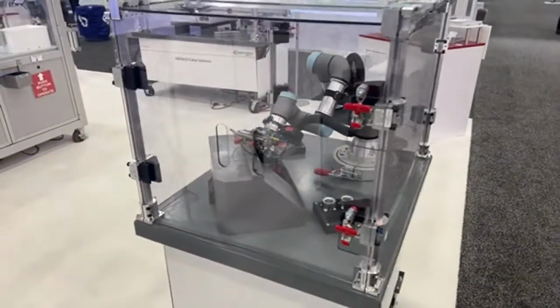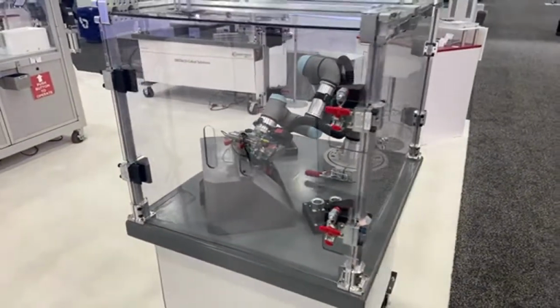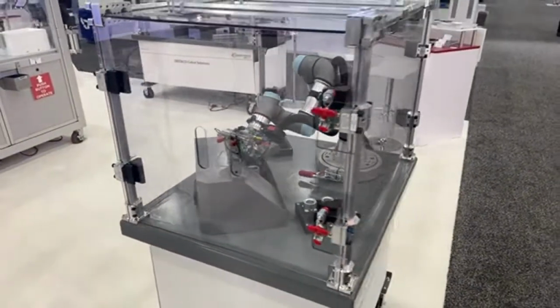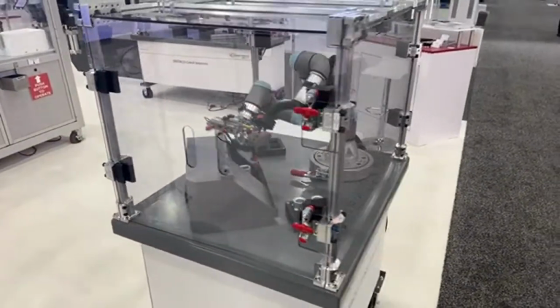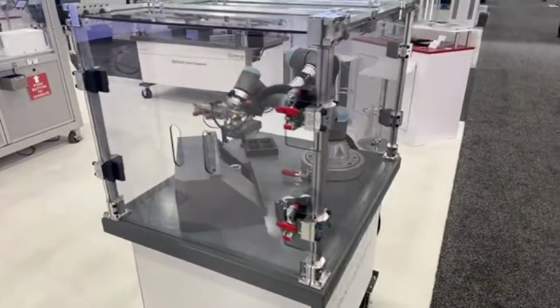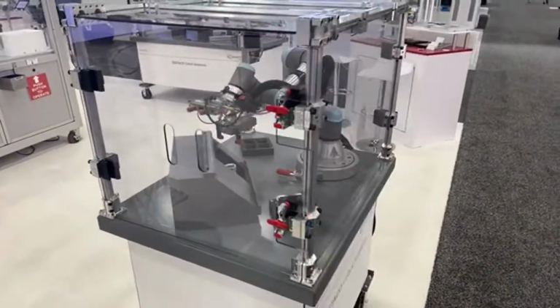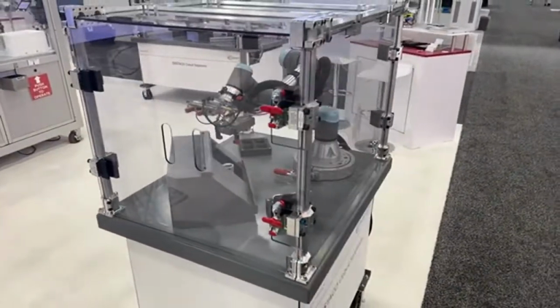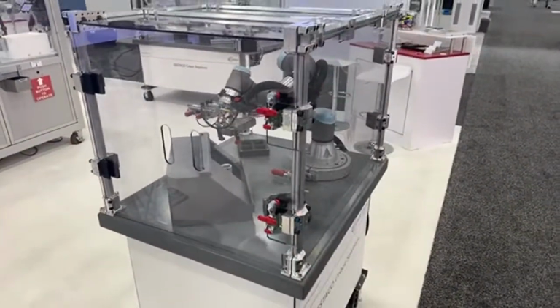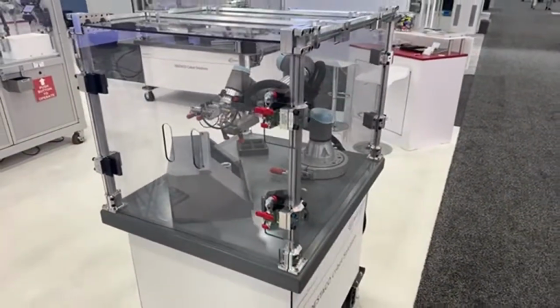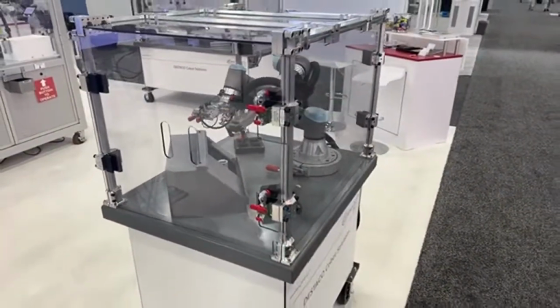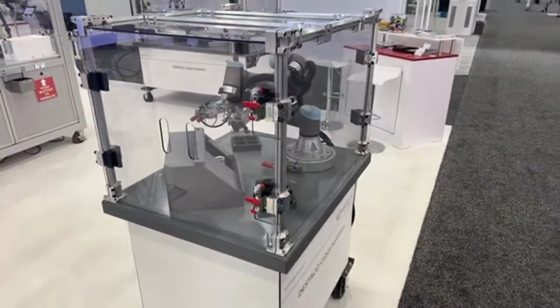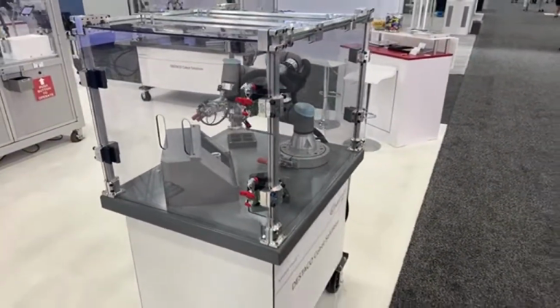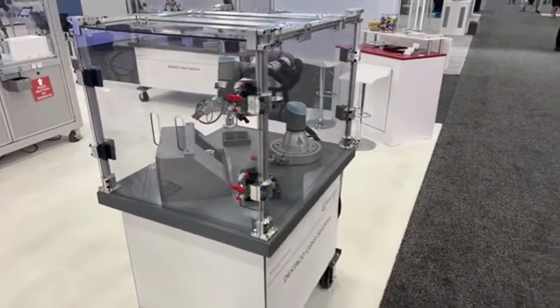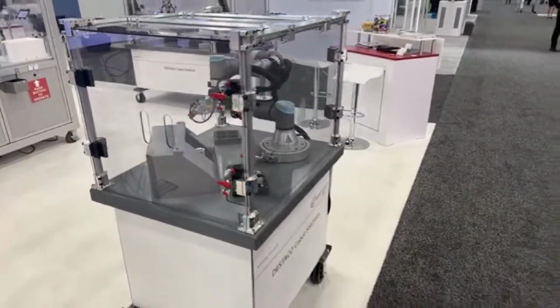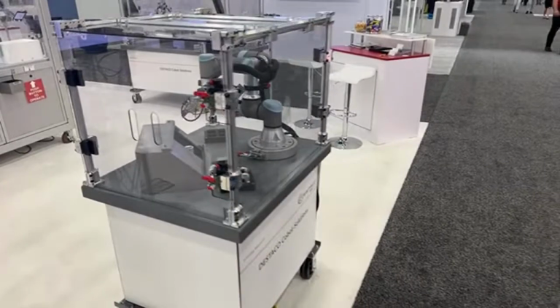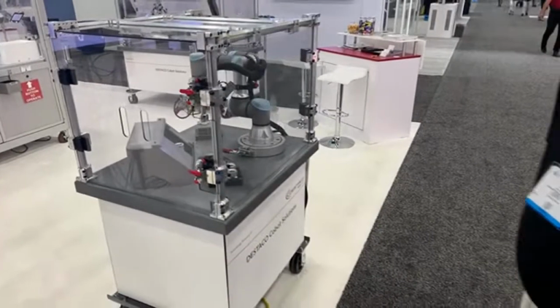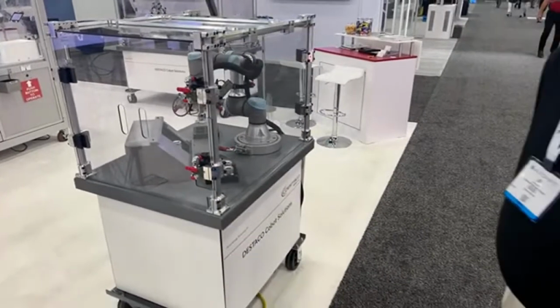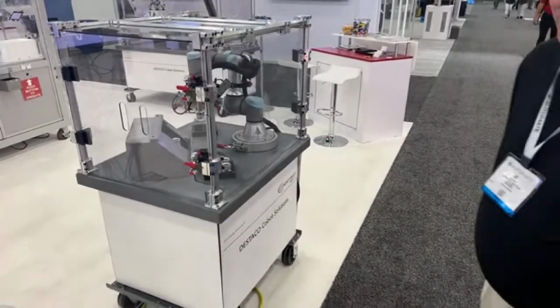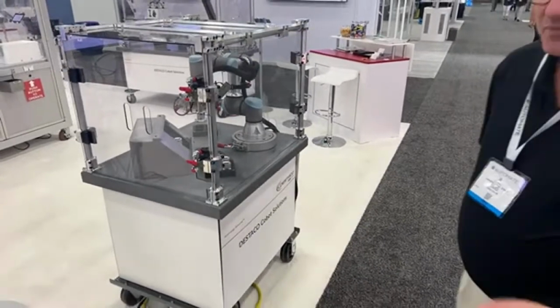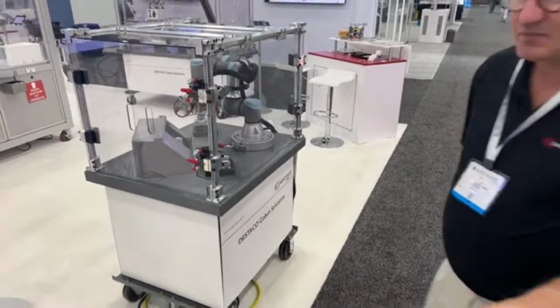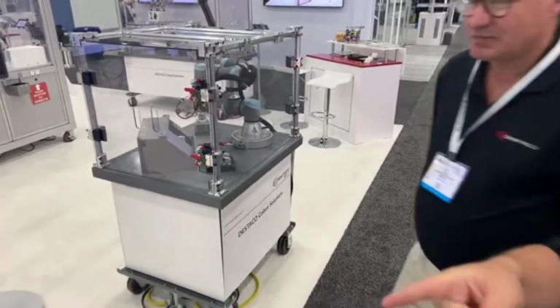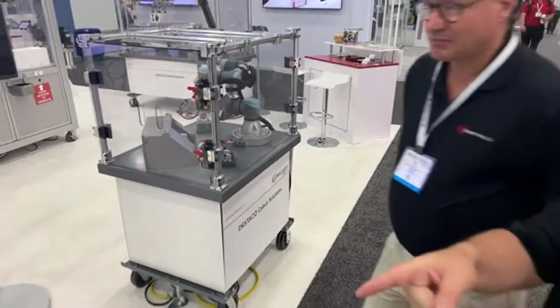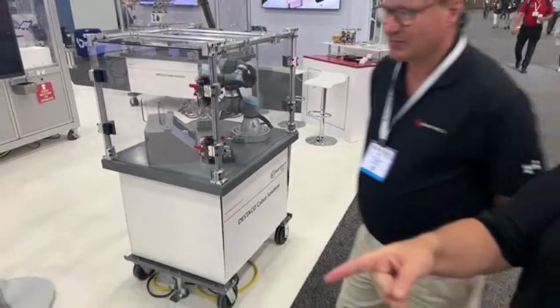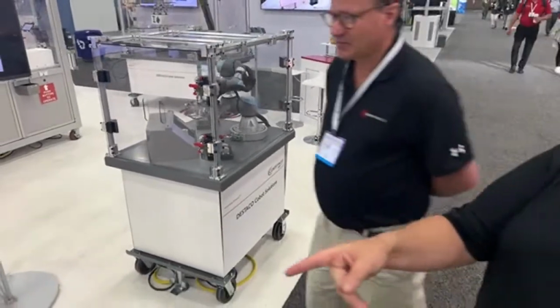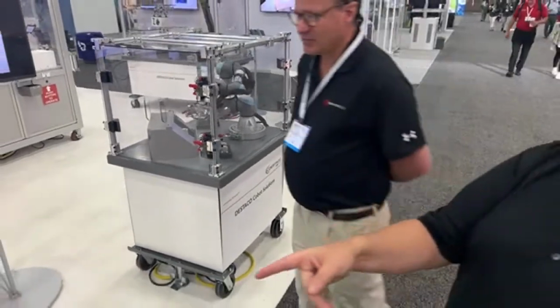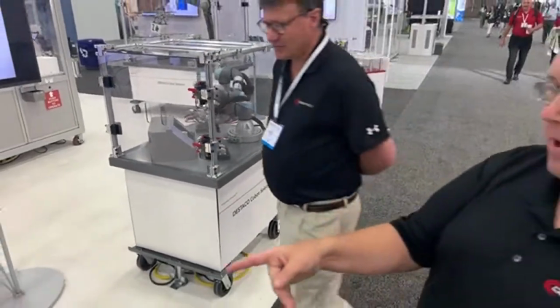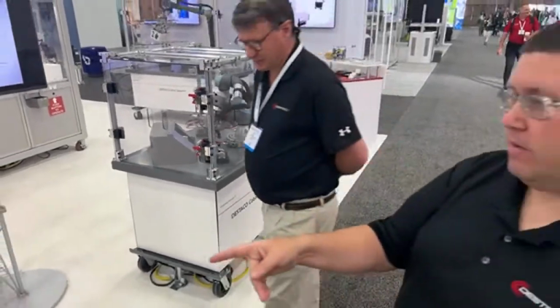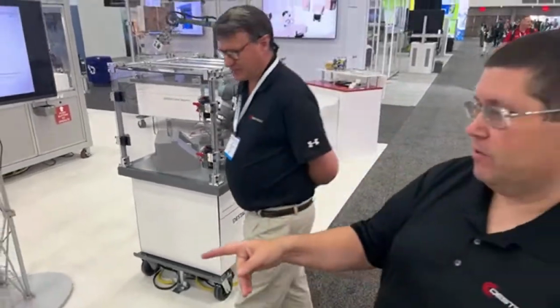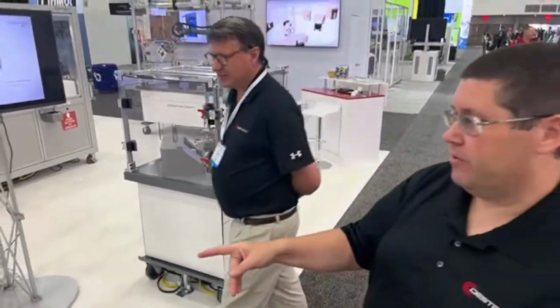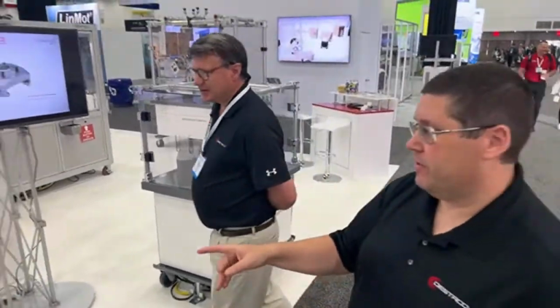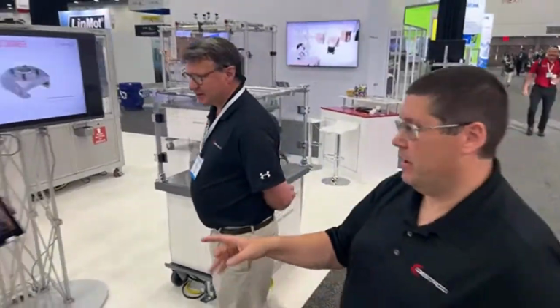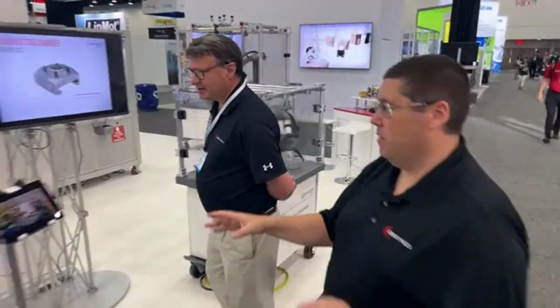The return on investment on these is in a matter of months — it's very short. So let's walk over to the cobot solution table.